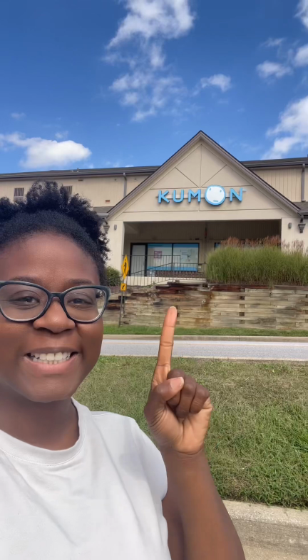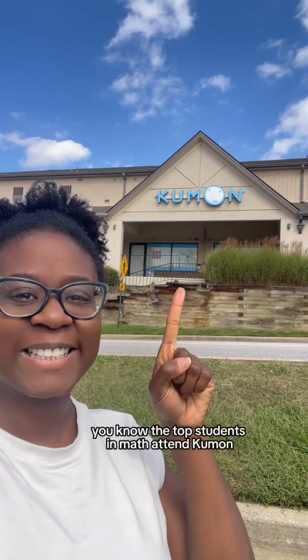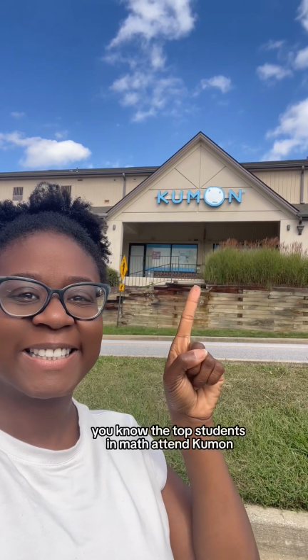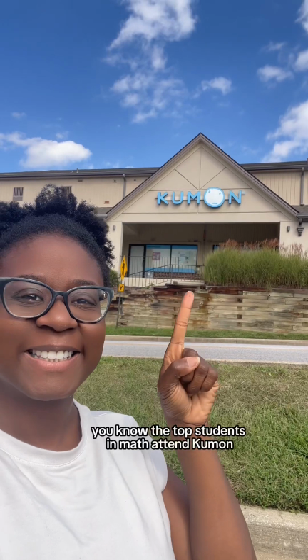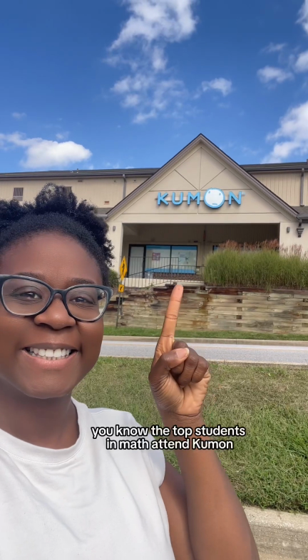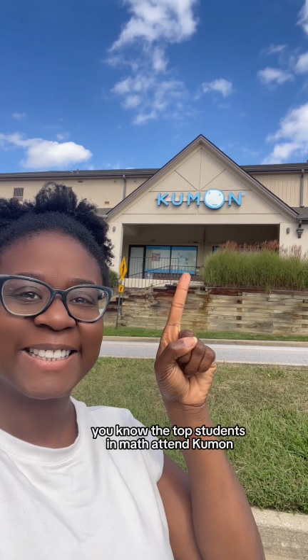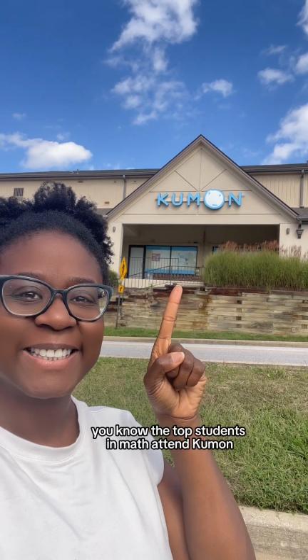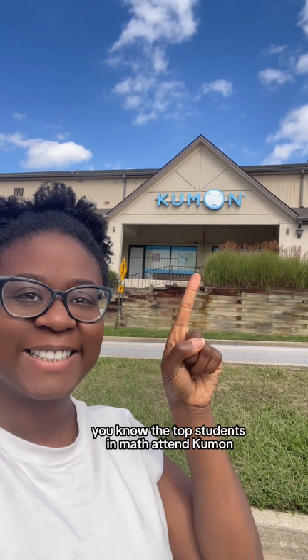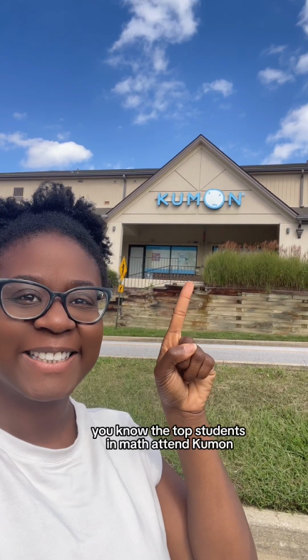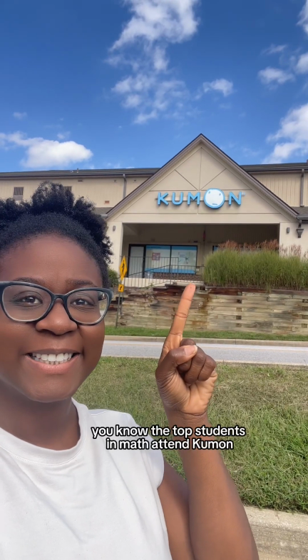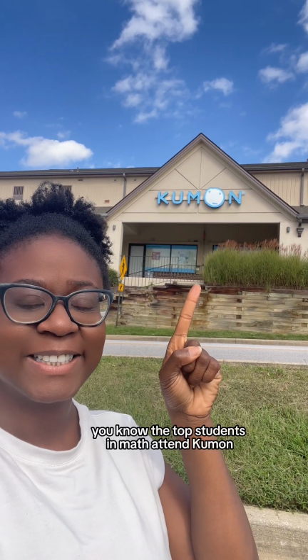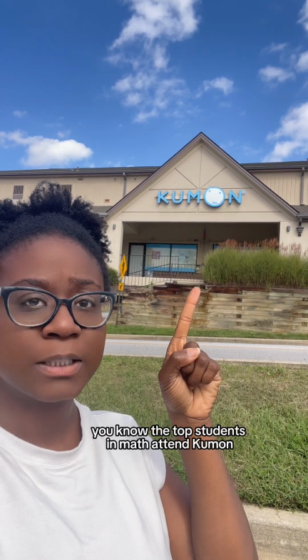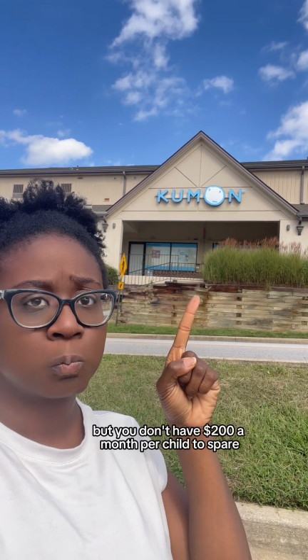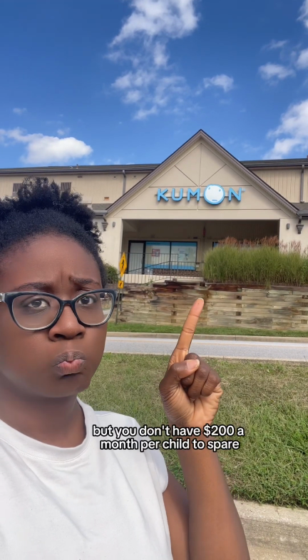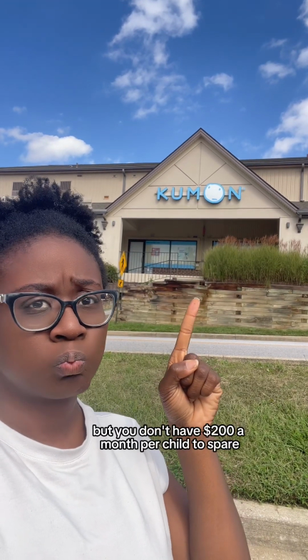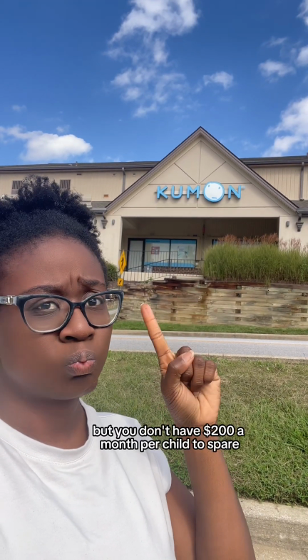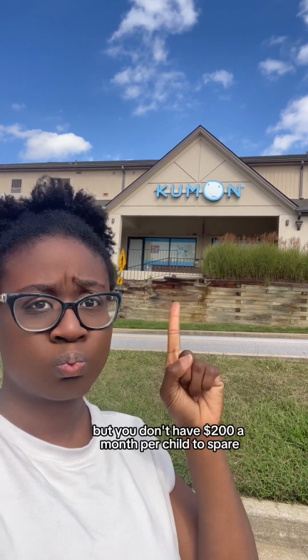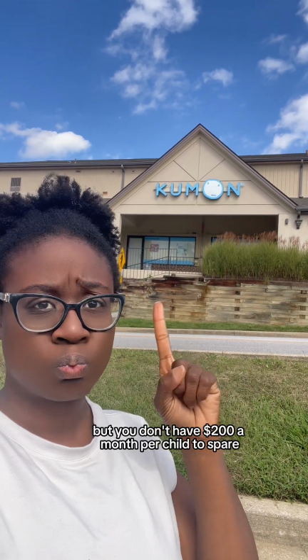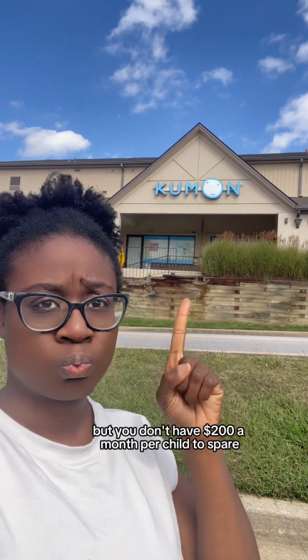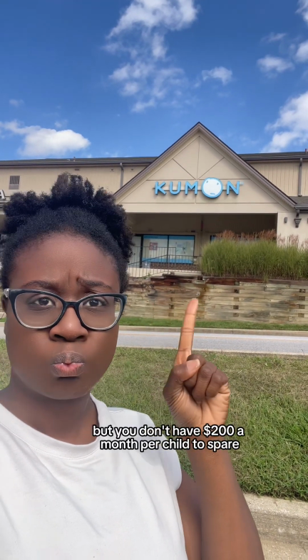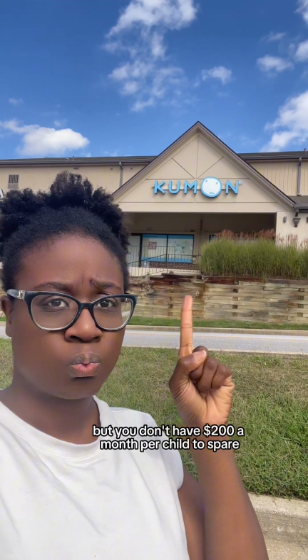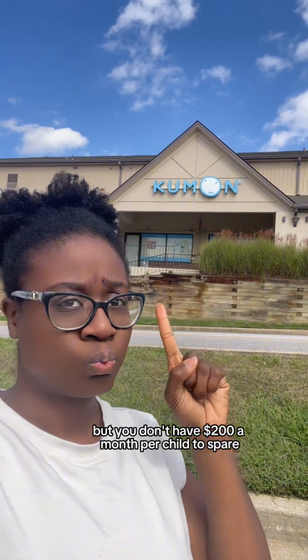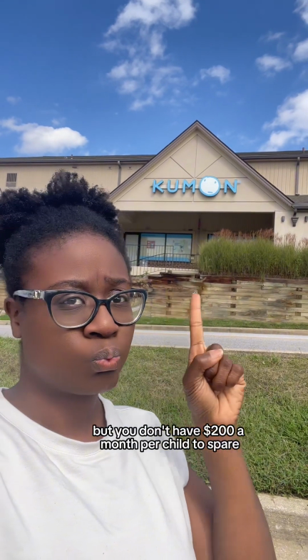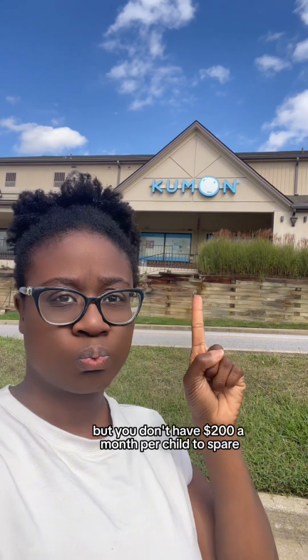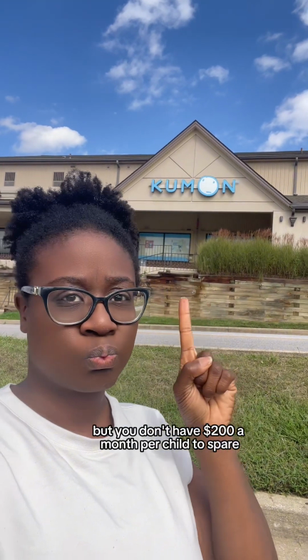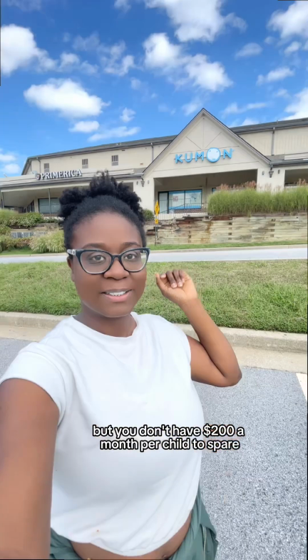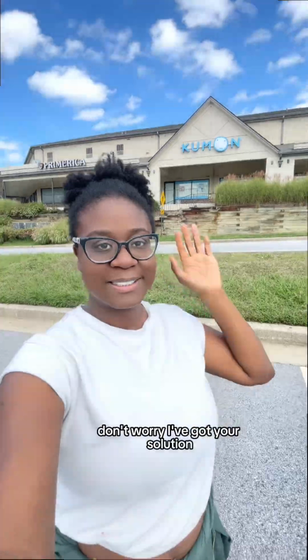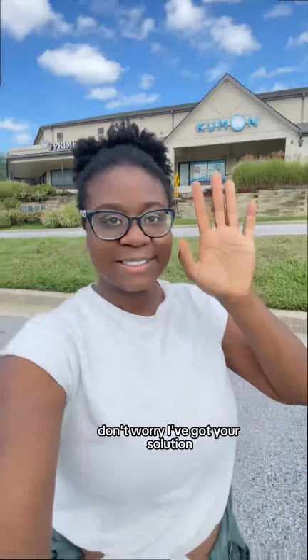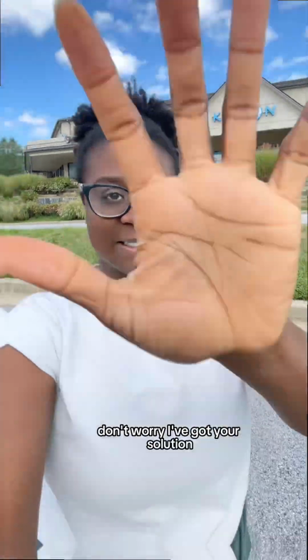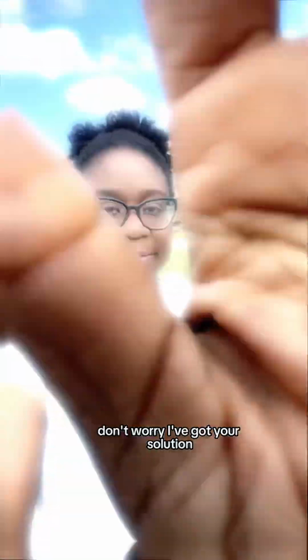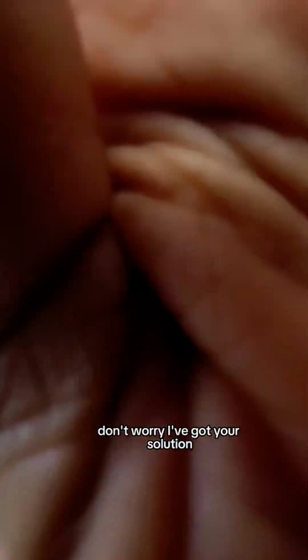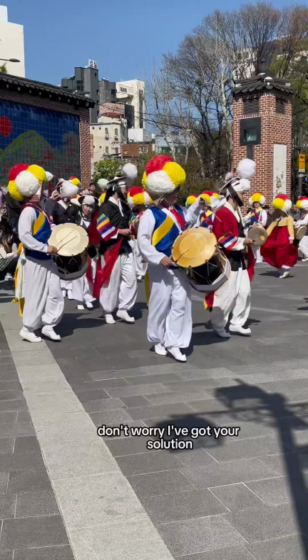You know the top students in math attend Kumon, but you don't have $200 a month per child to spare? Don't worry, I've got your solution.